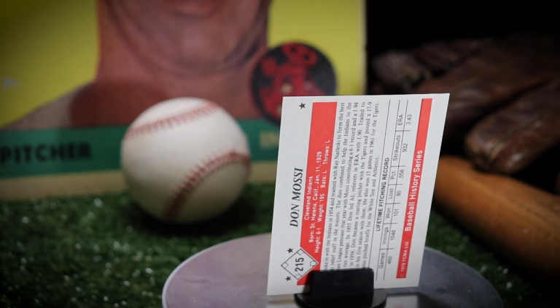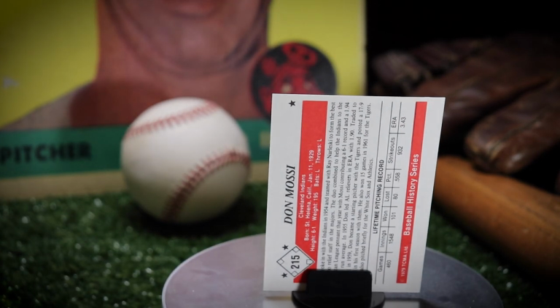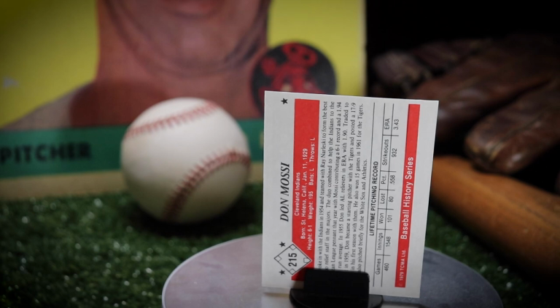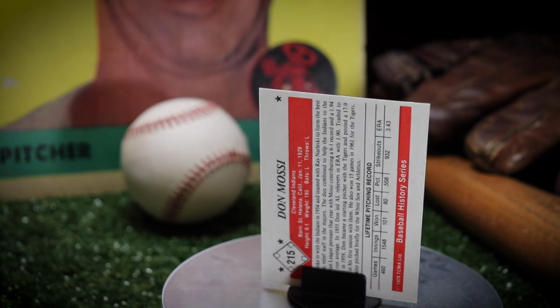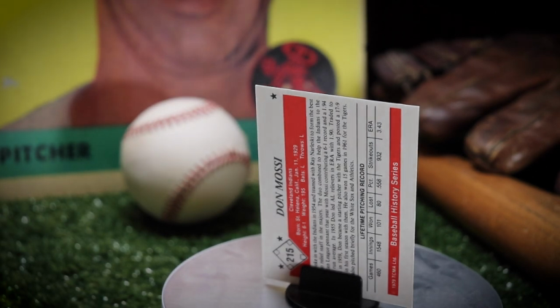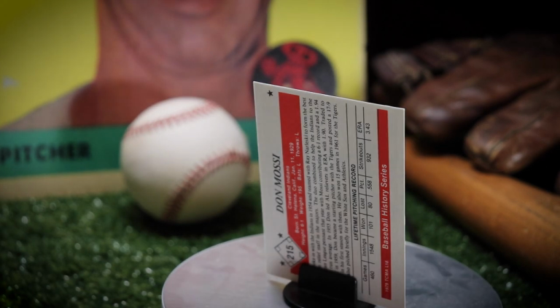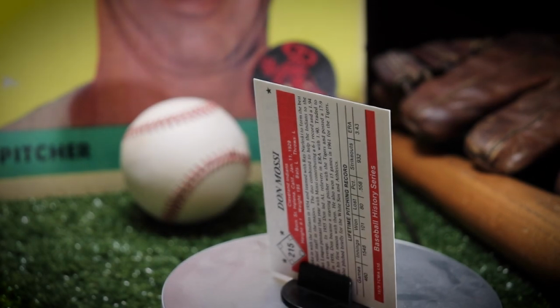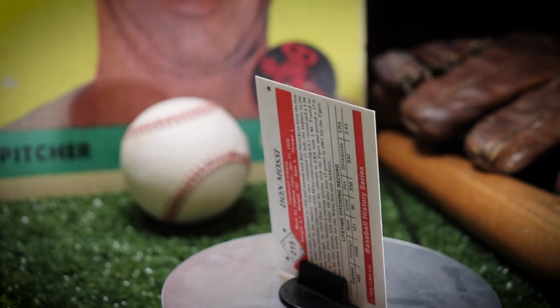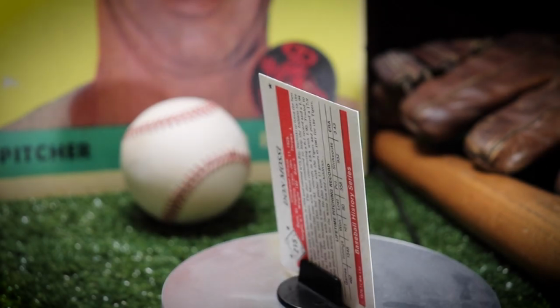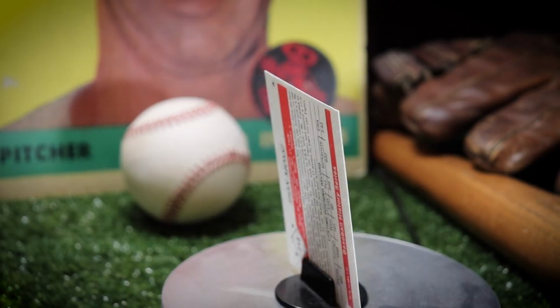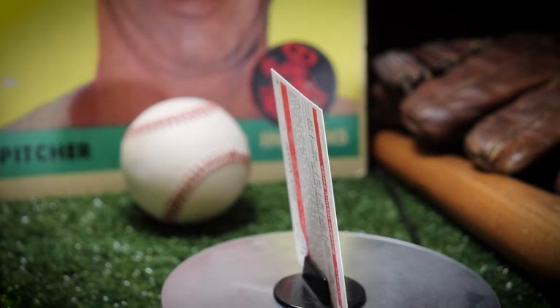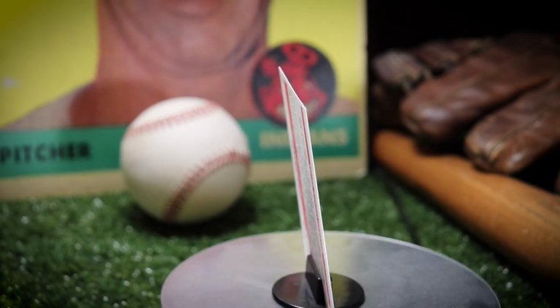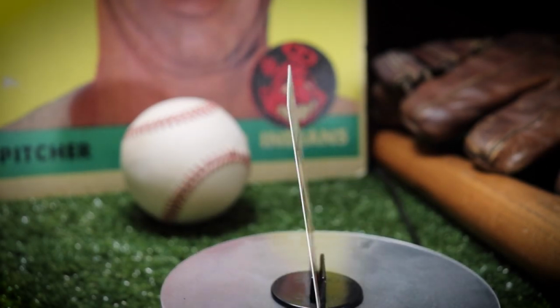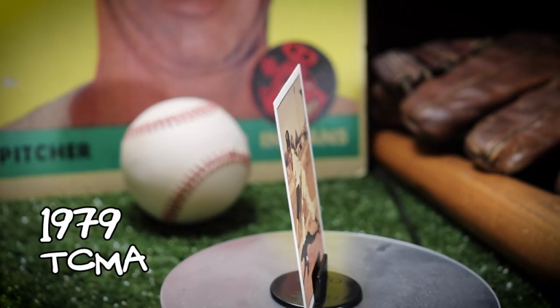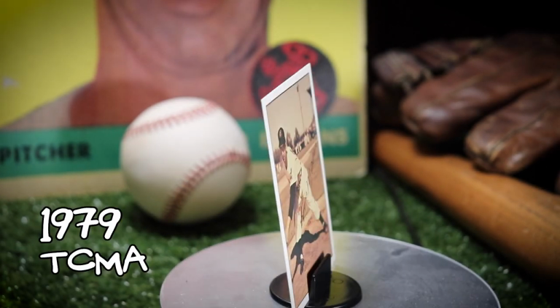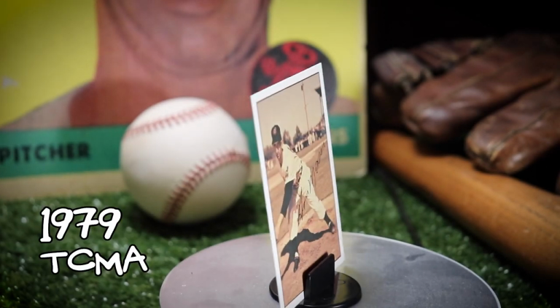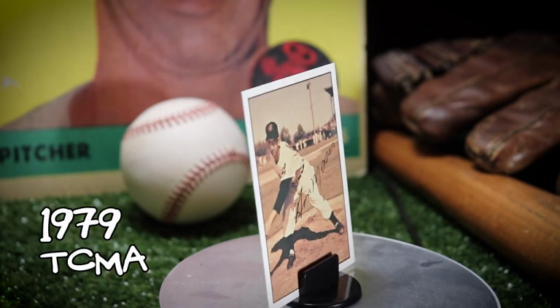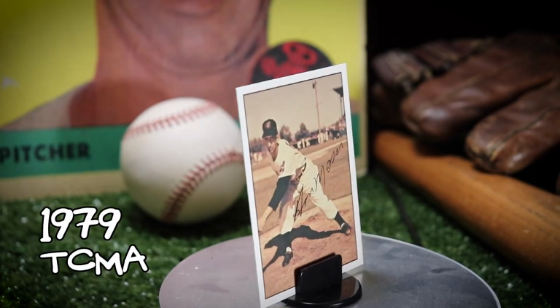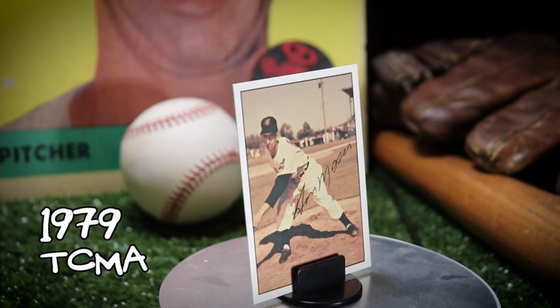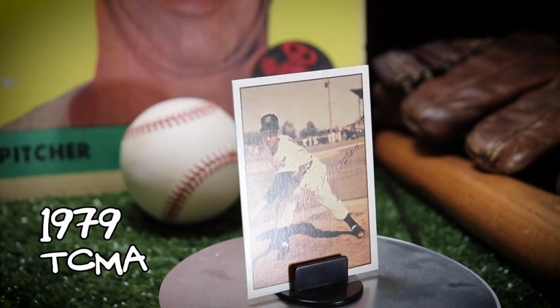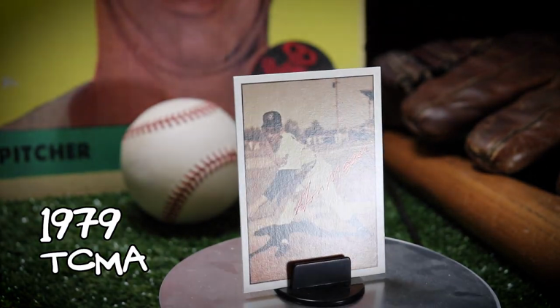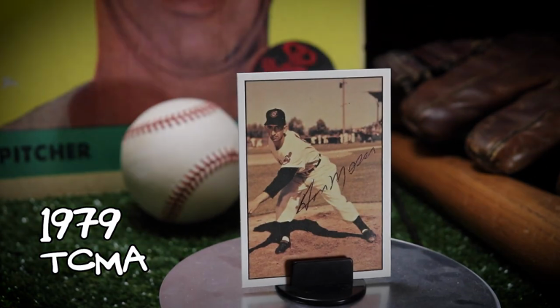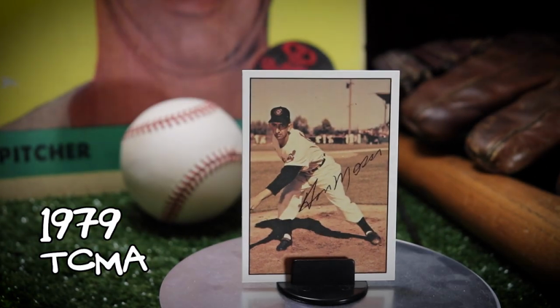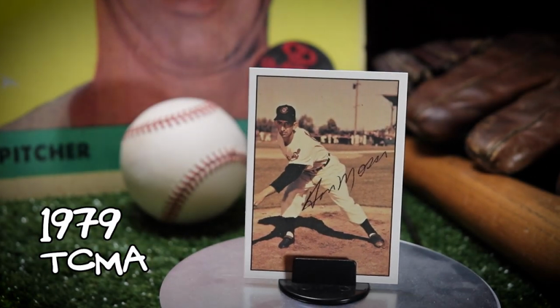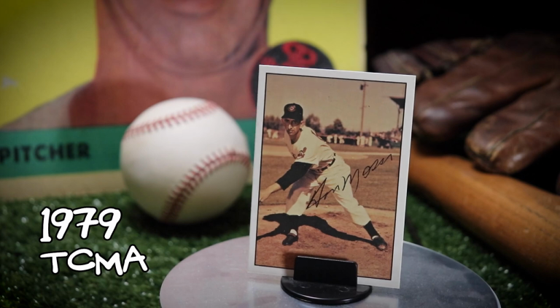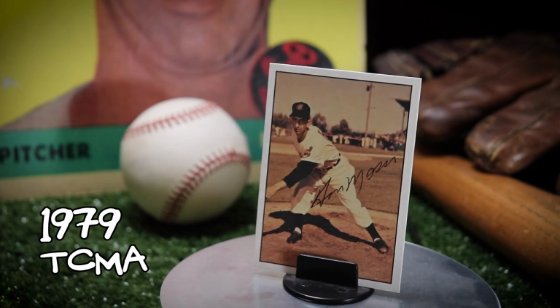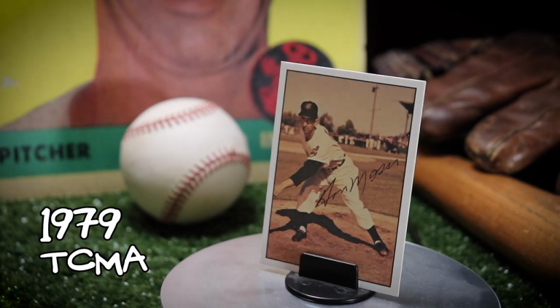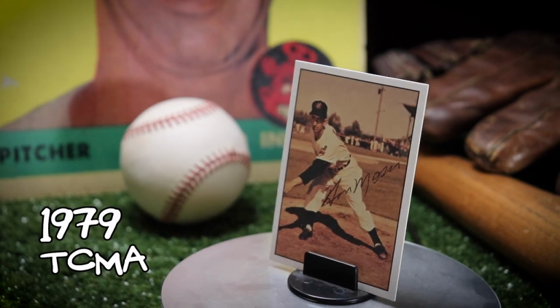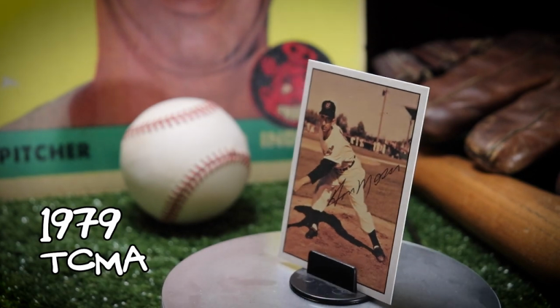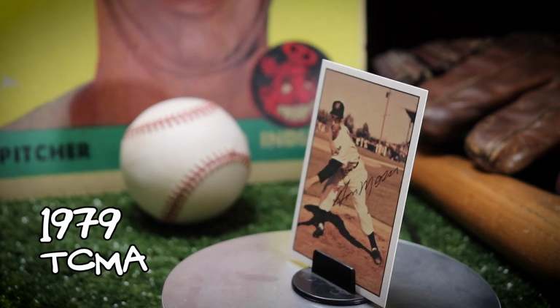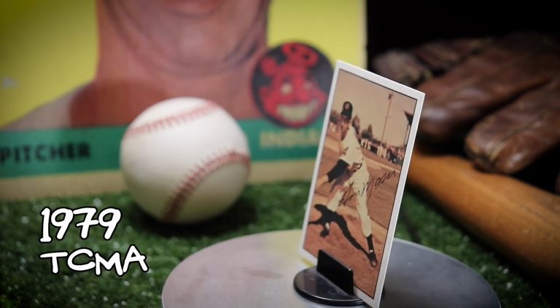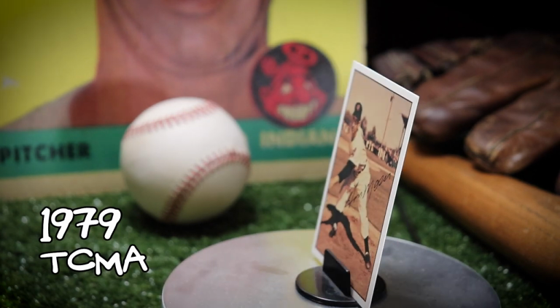Like I mentioned, none of these cards were very expensive and your cards don't have to be valuable to bring you joy. Just enjoy your collections and make them your own.